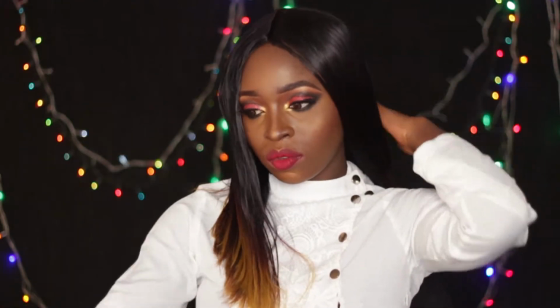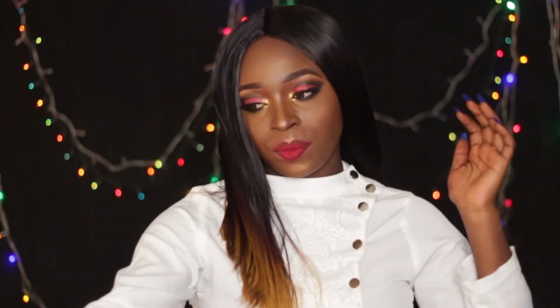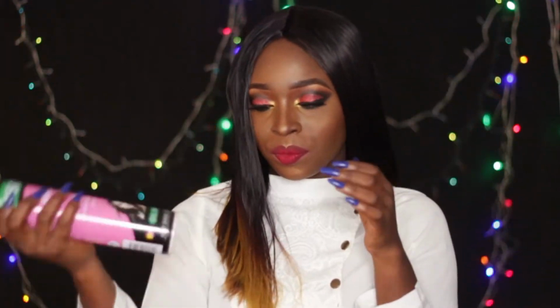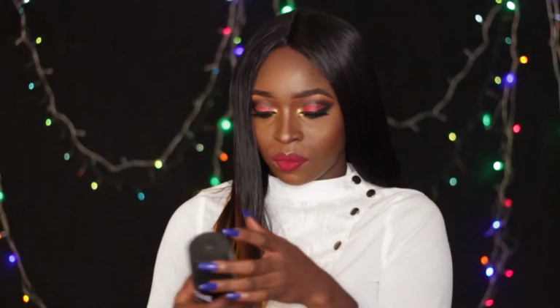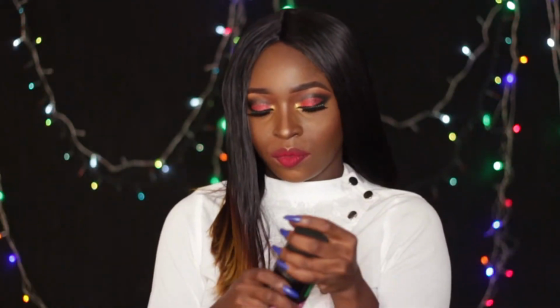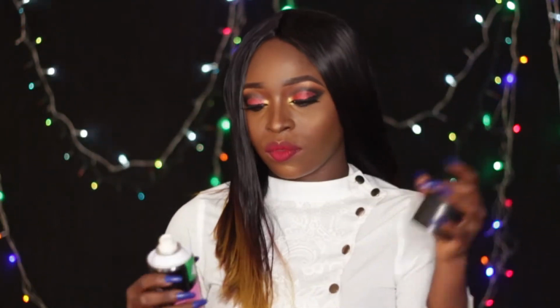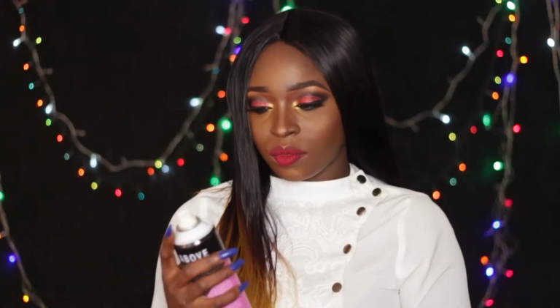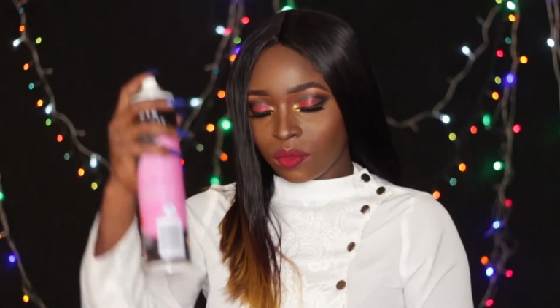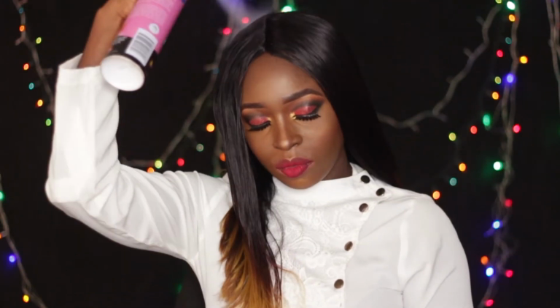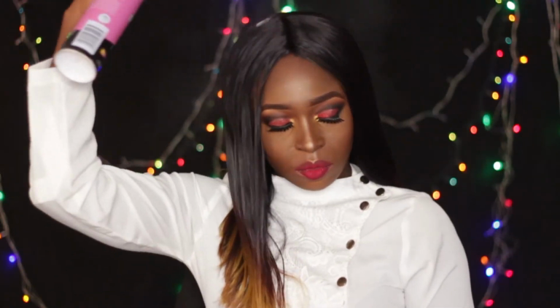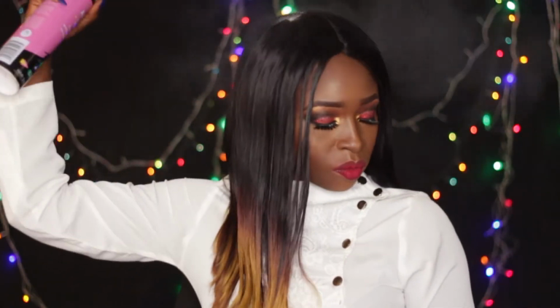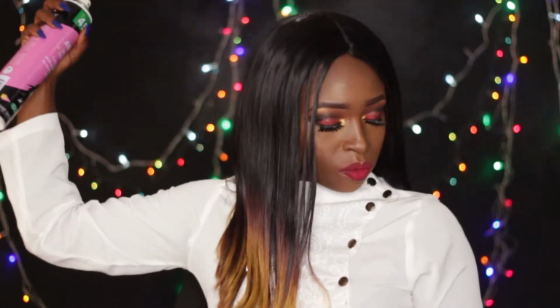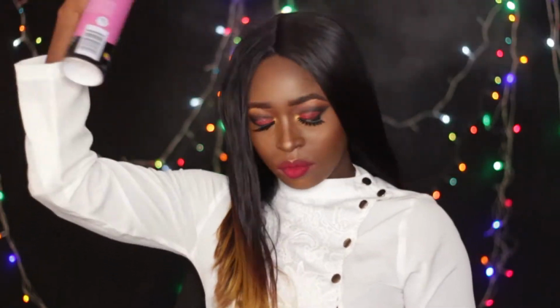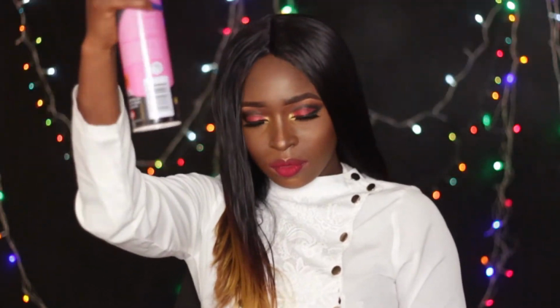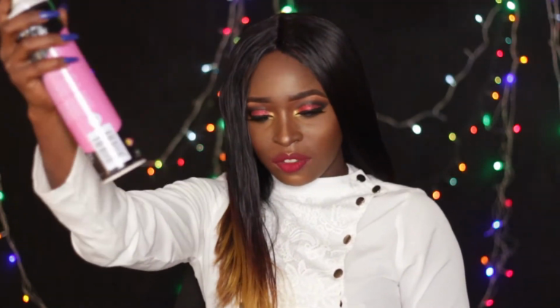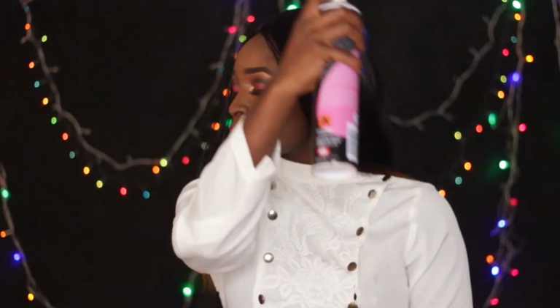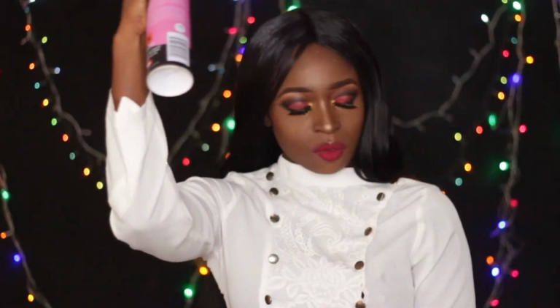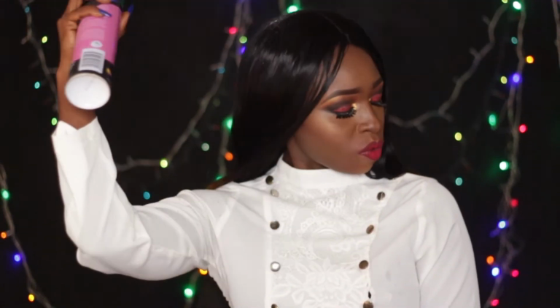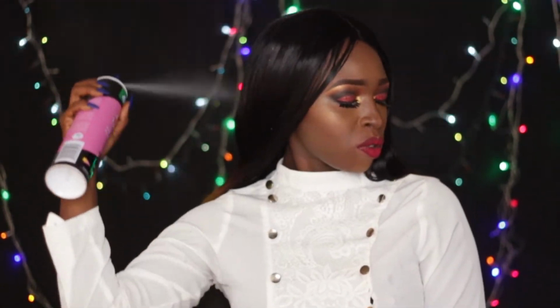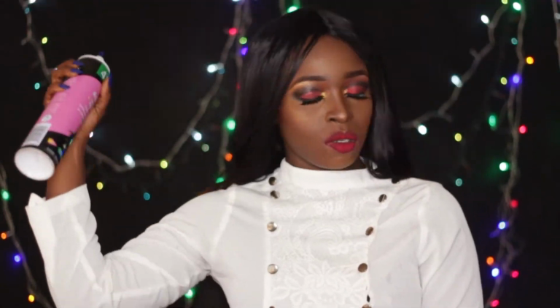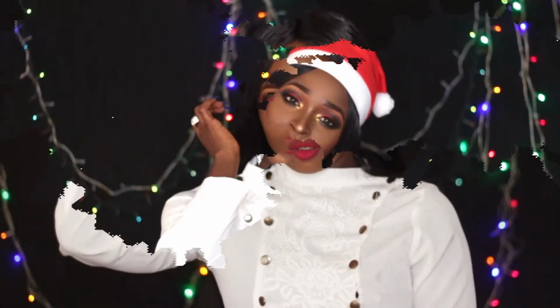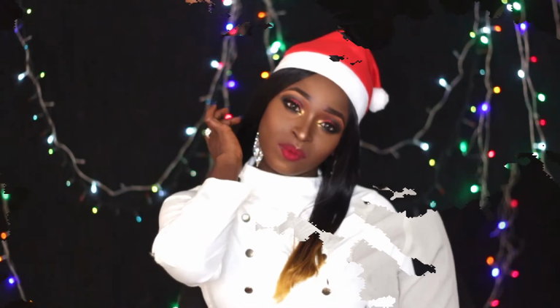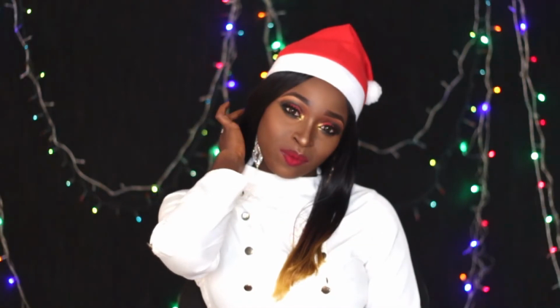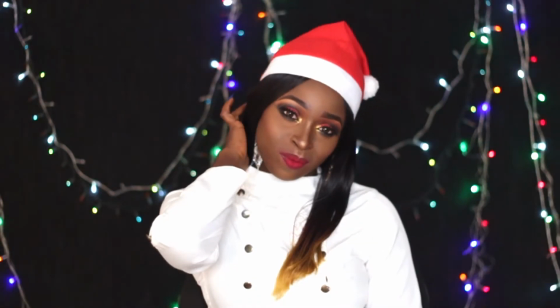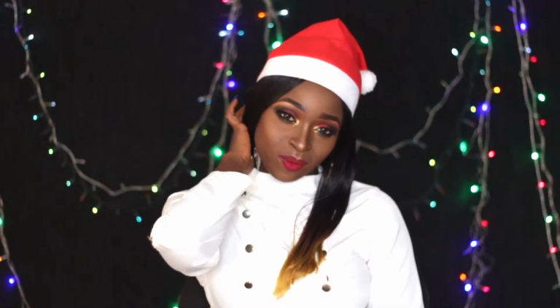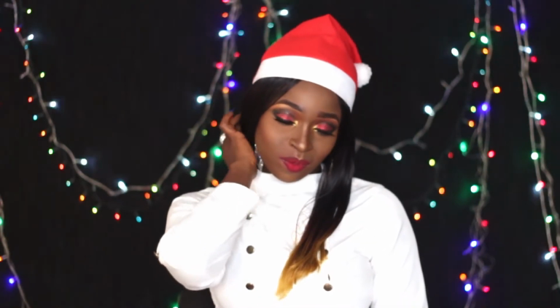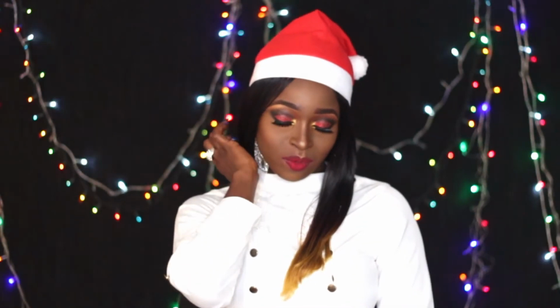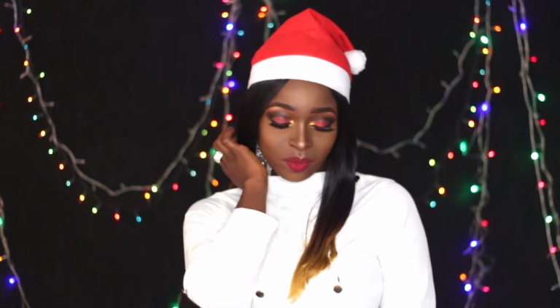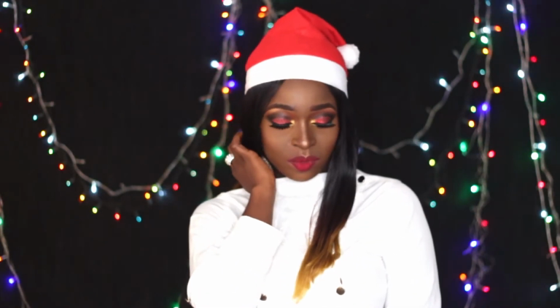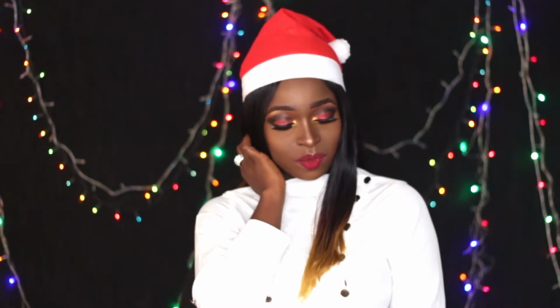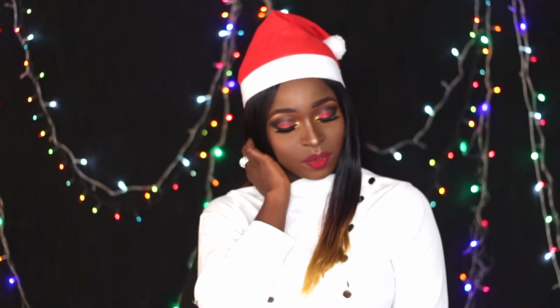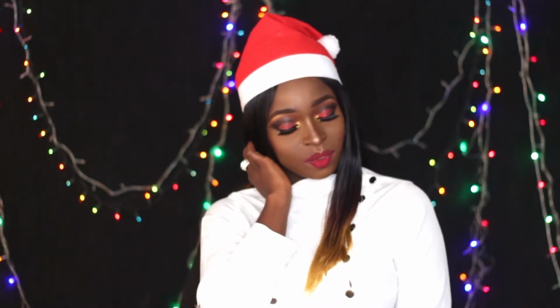Now that the hair is straightened, I'm just spraying it to give it some sheen. This is the finished look — this is the first look.